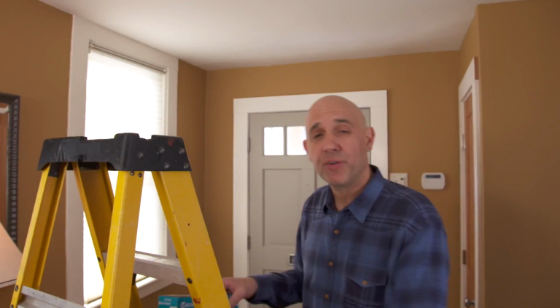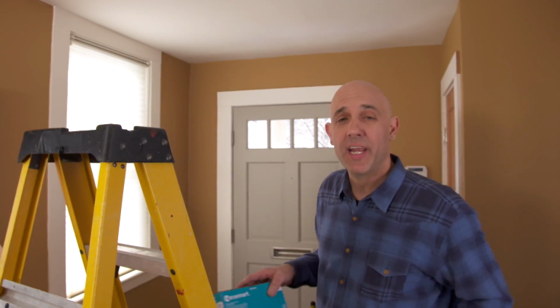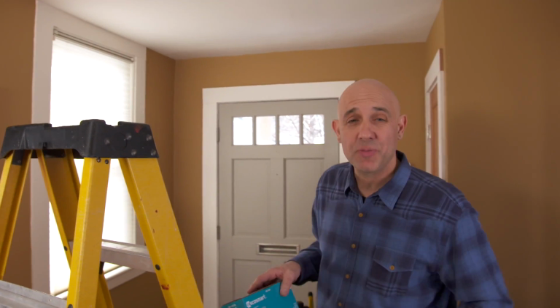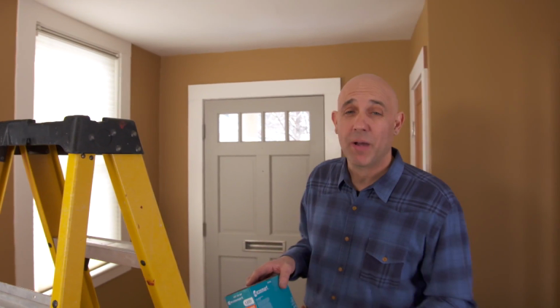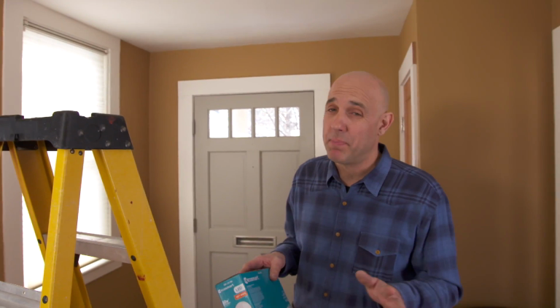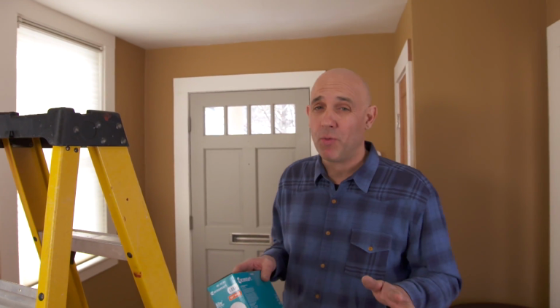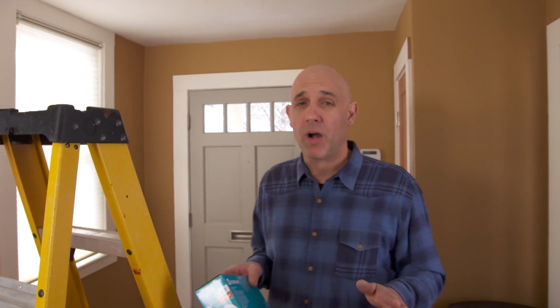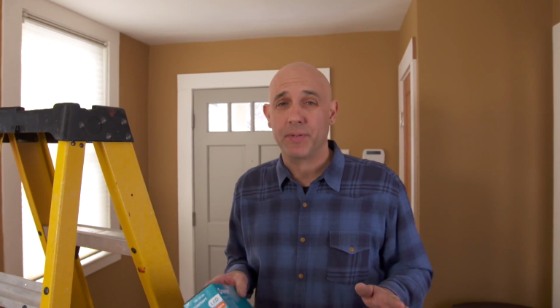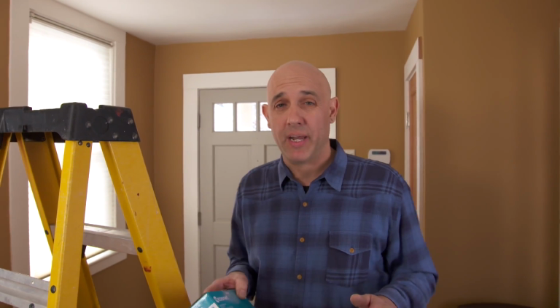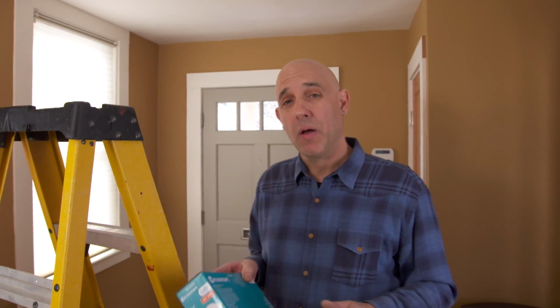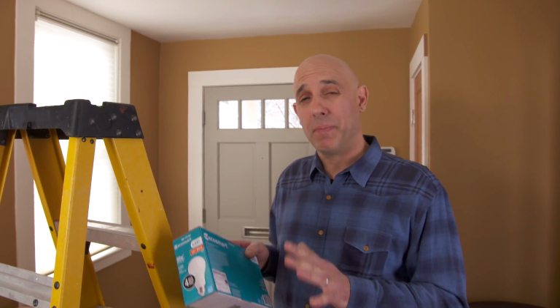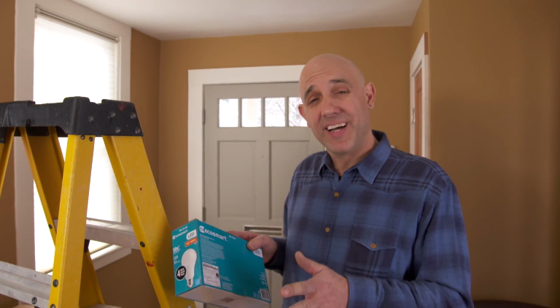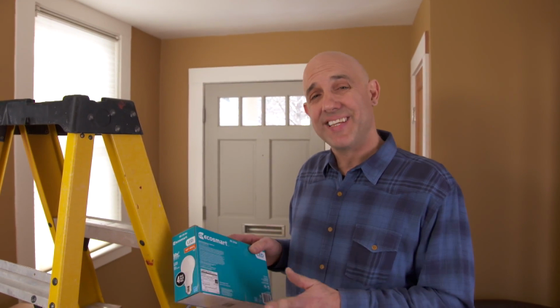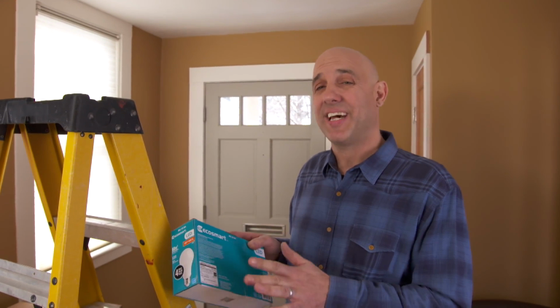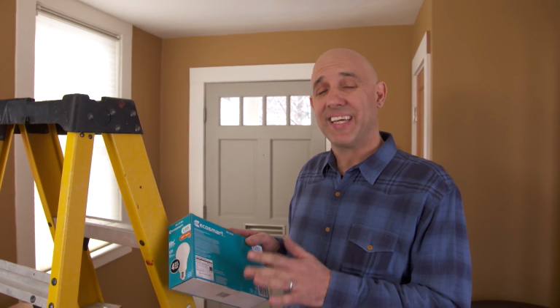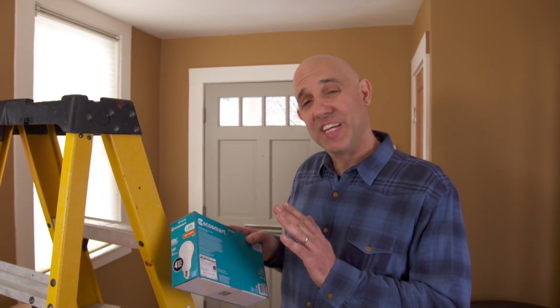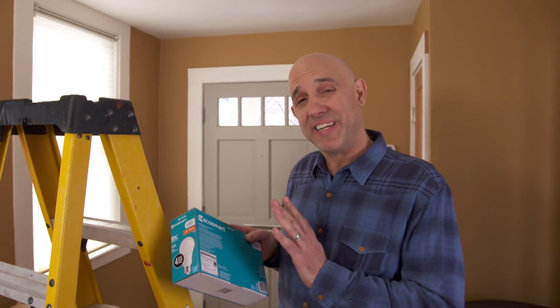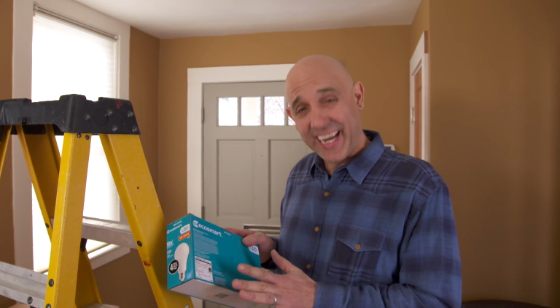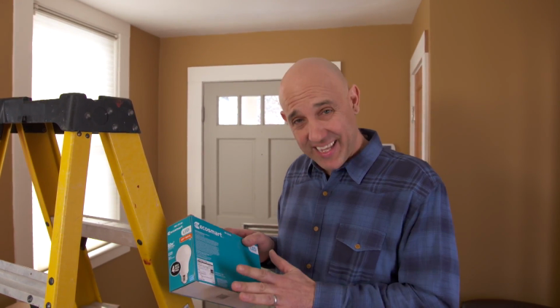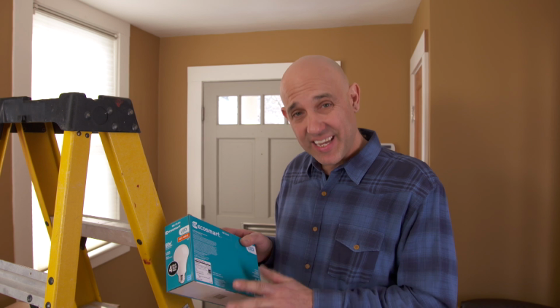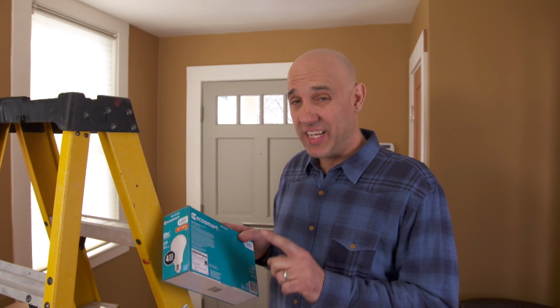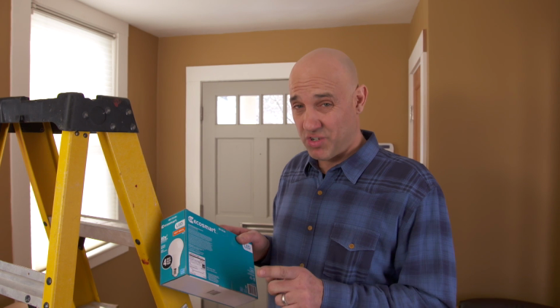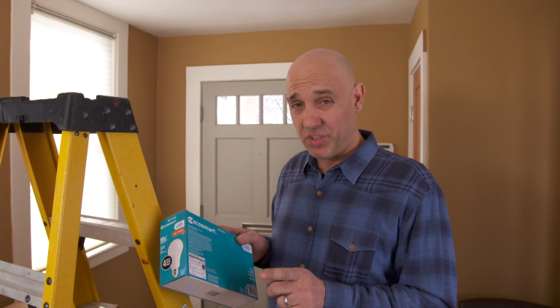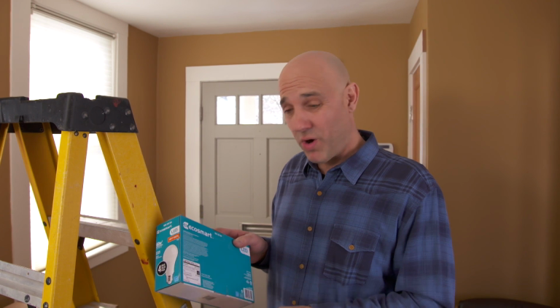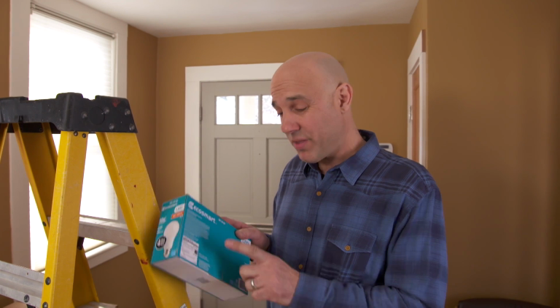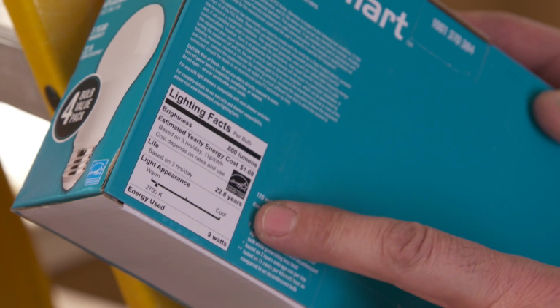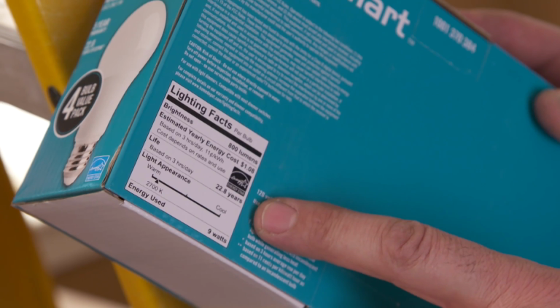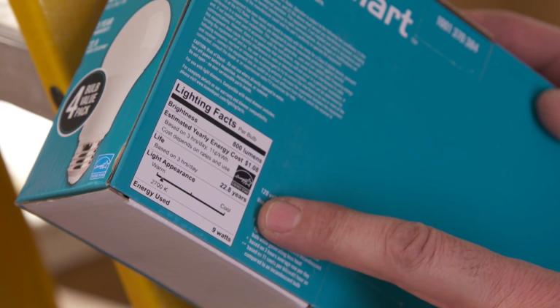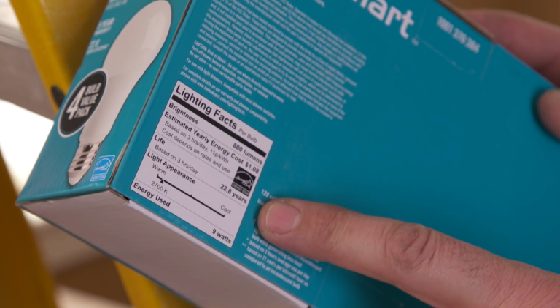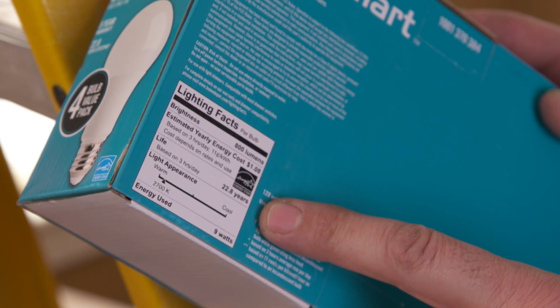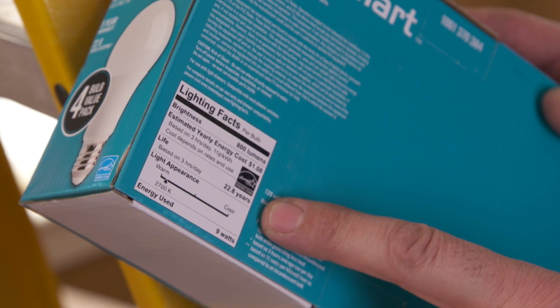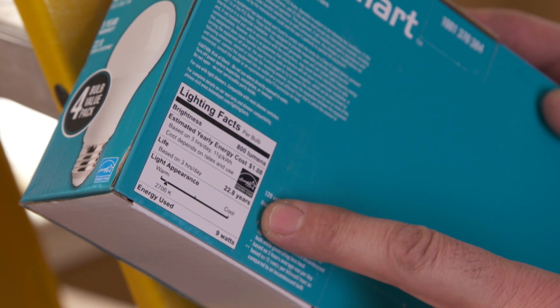Integrated LED fixtures have the same lighting facts label, so the same rules apply. Shopping for lighting has become a bit more complicated, but because these lights can last for decades, it's certainly worth reading and understanding this label.